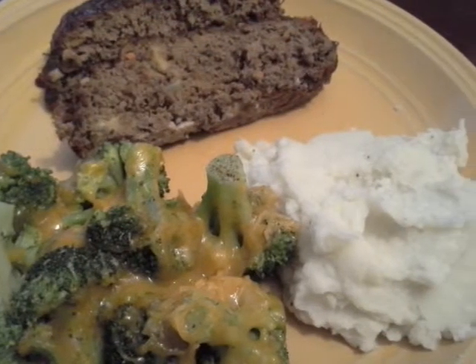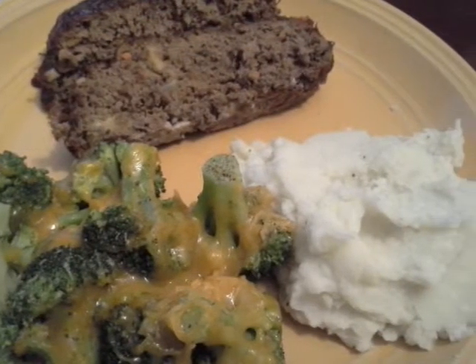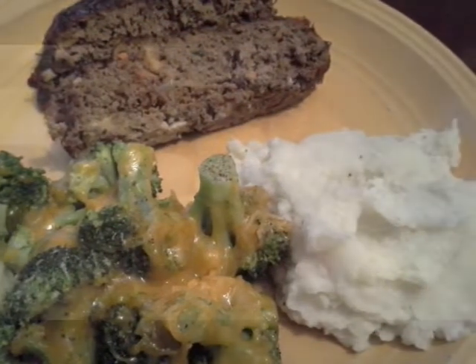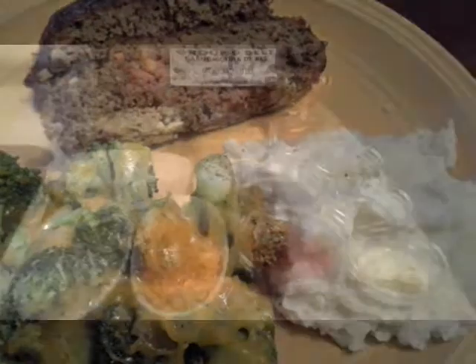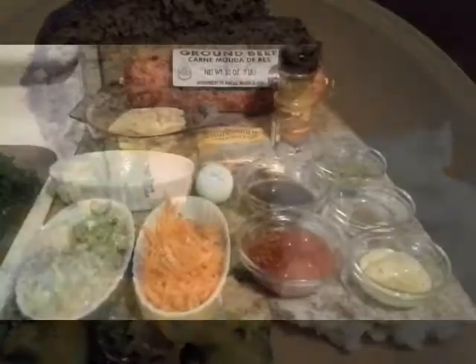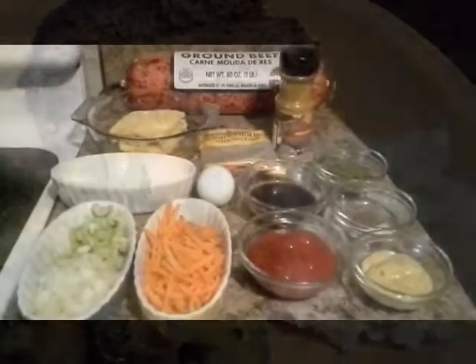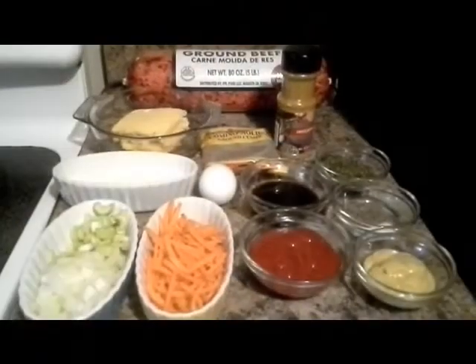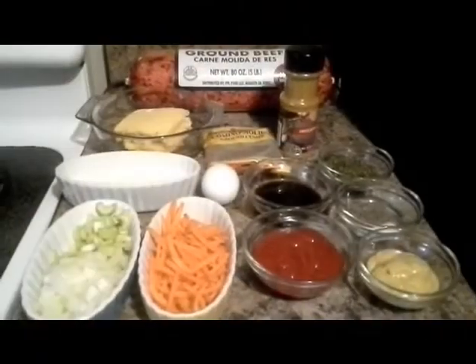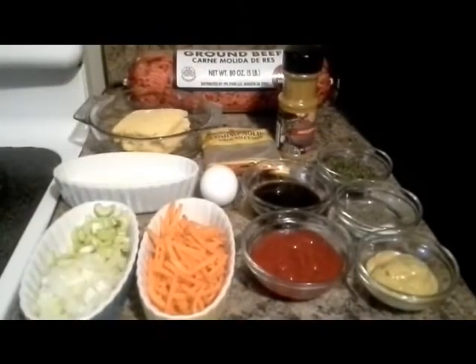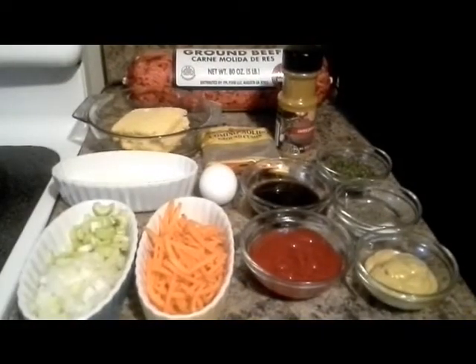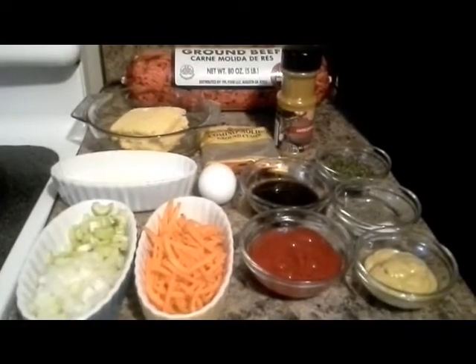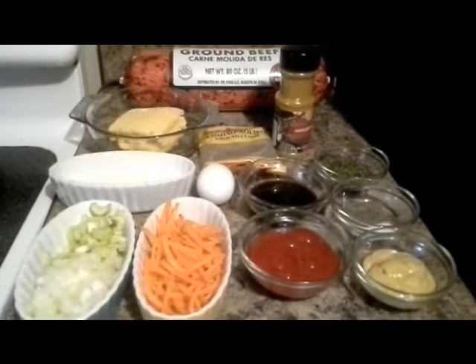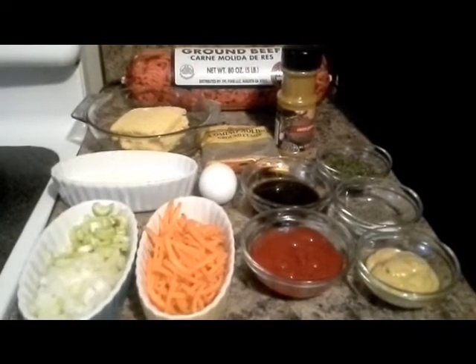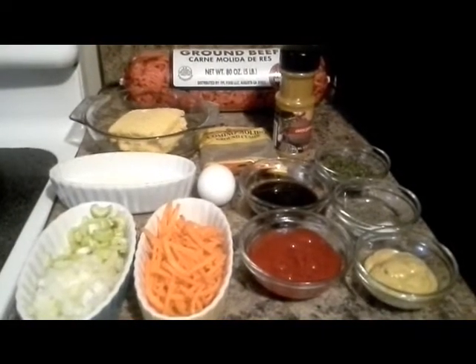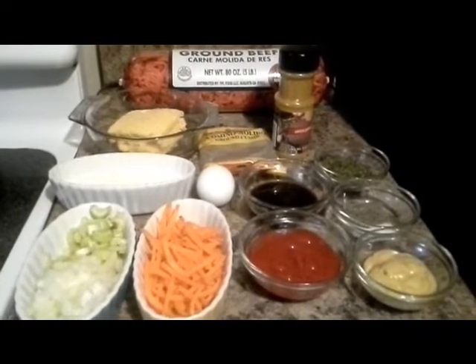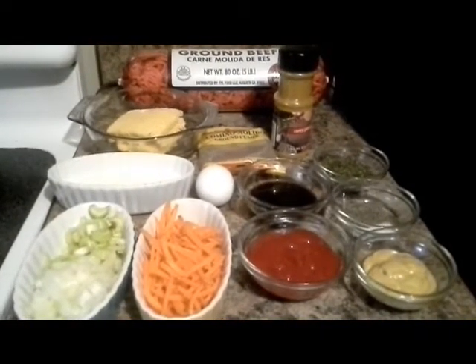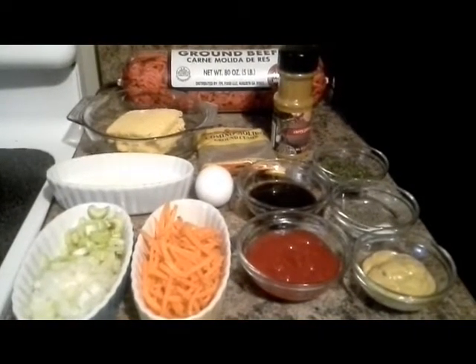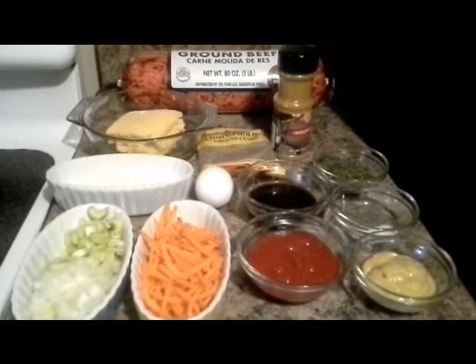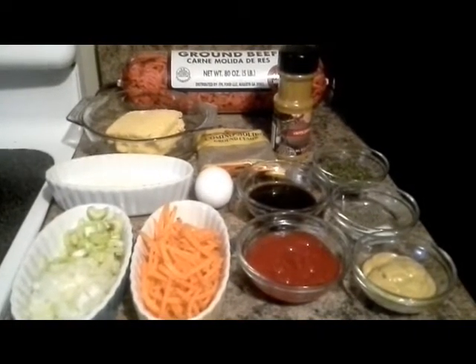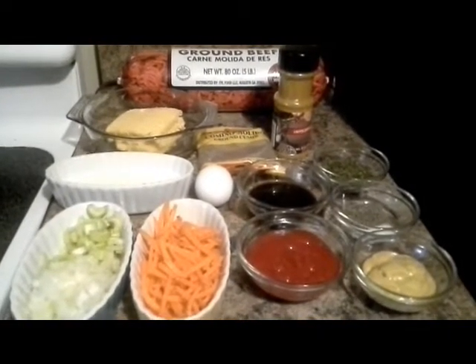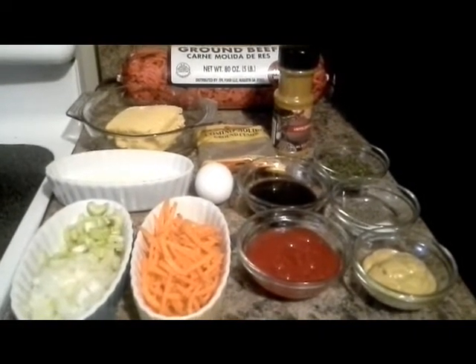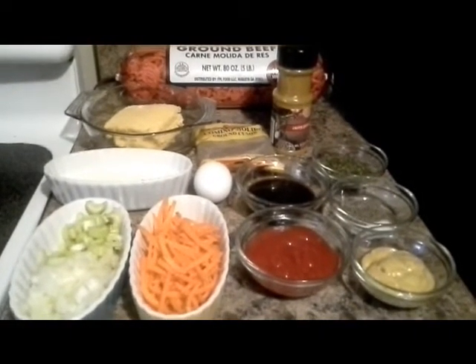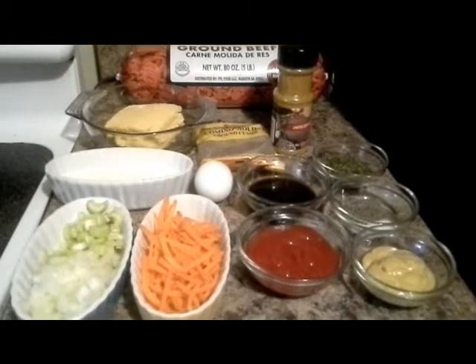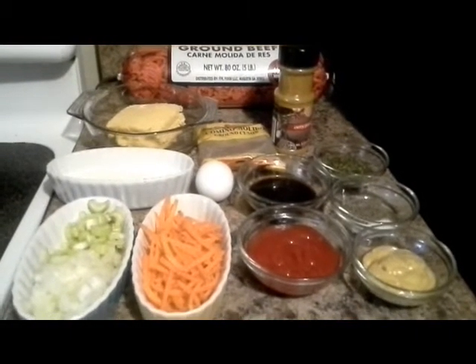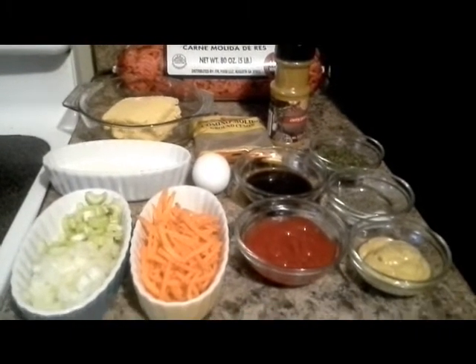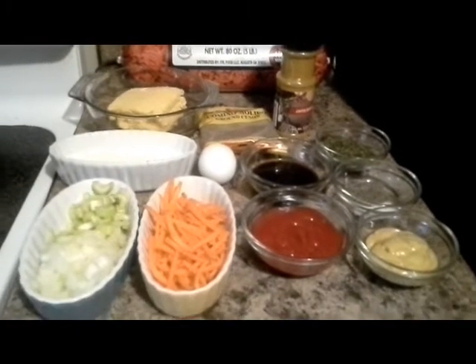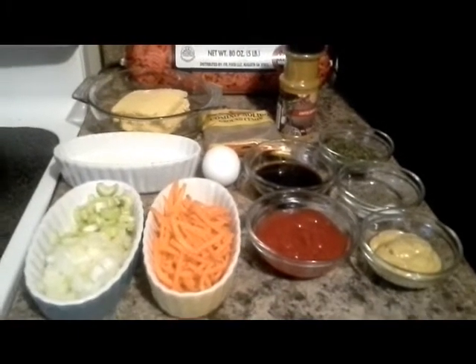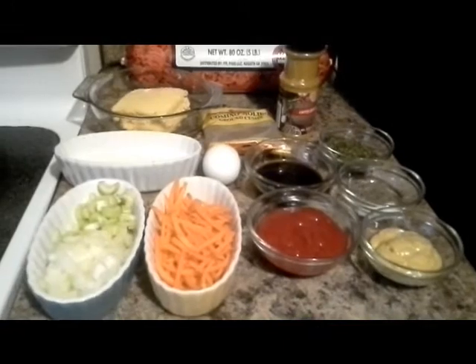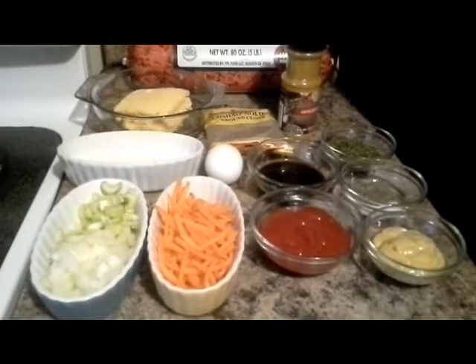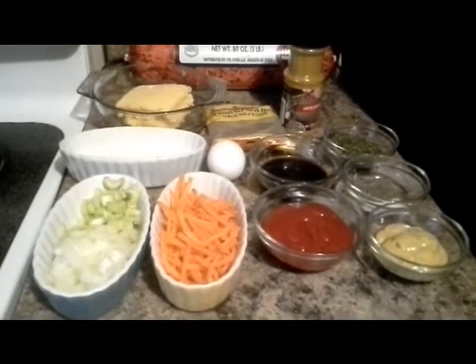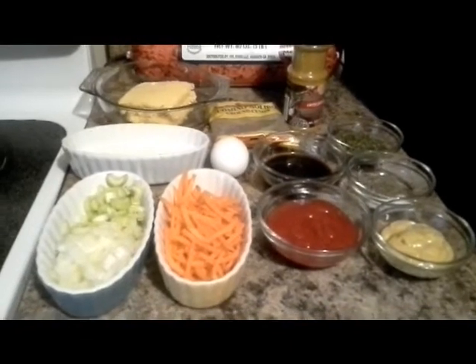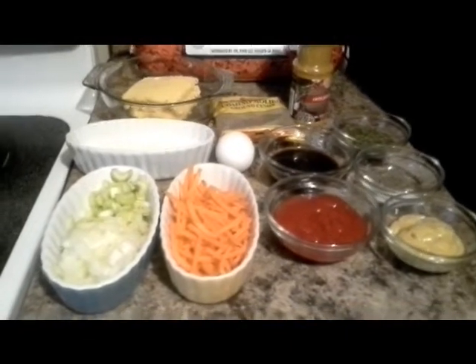Hey guys, I'm back today with another recipe and today we're making a New Zealand style meatloaf. Here are the ingredients that you will need.